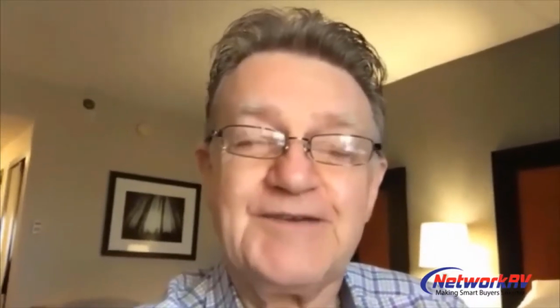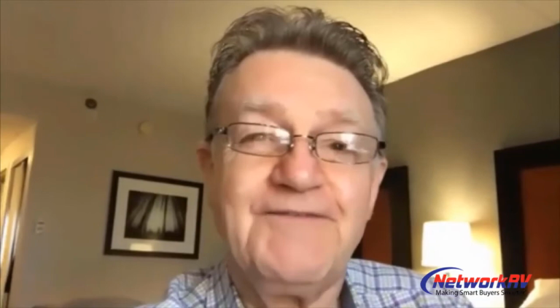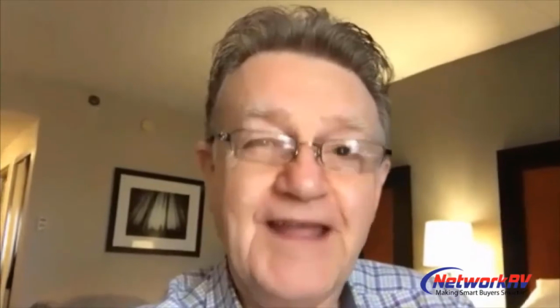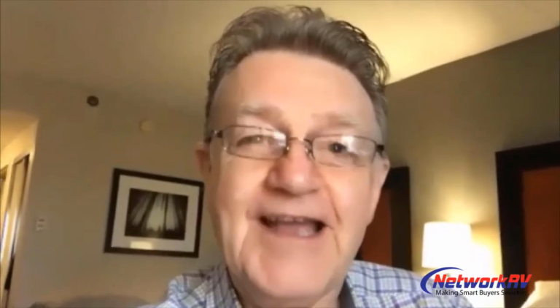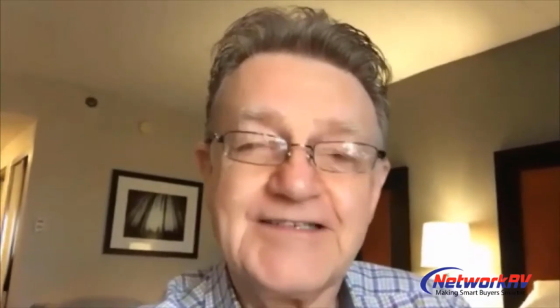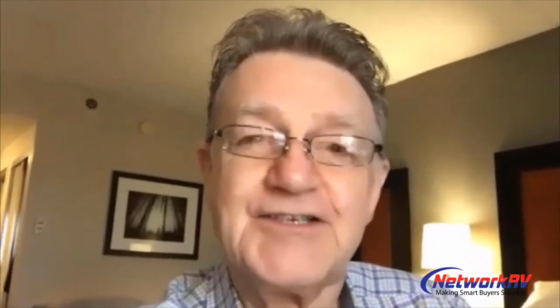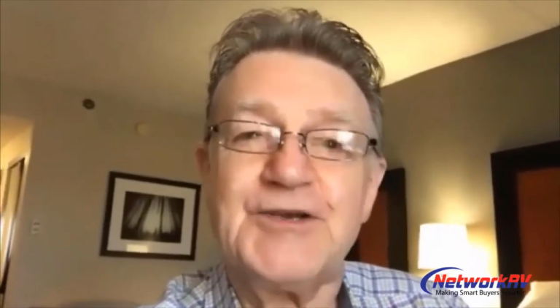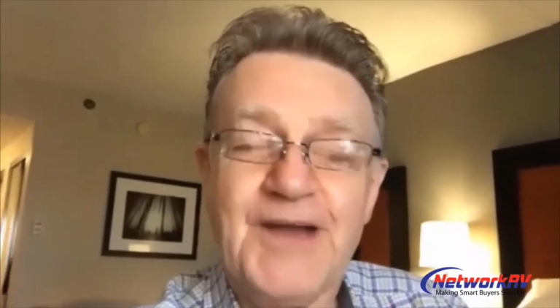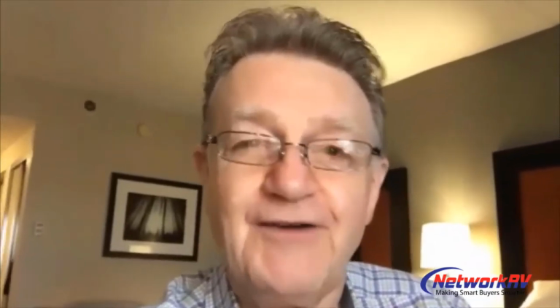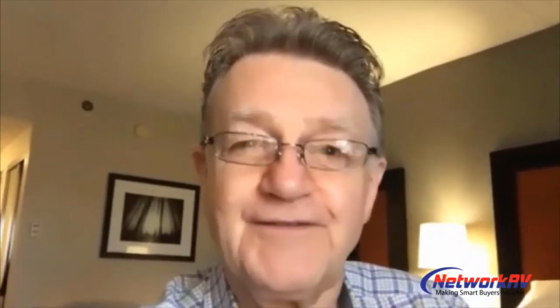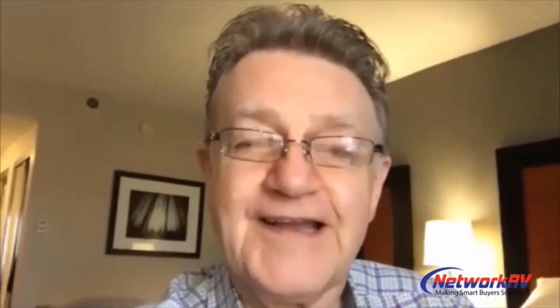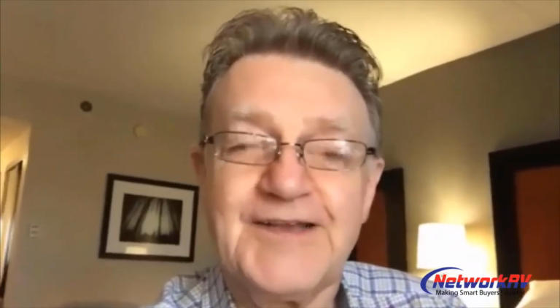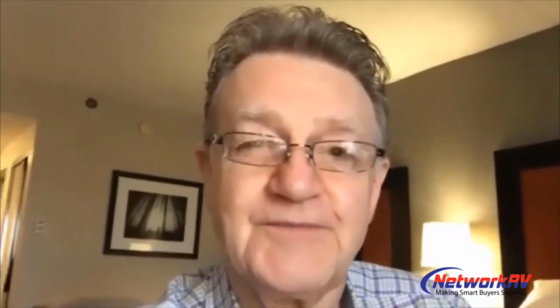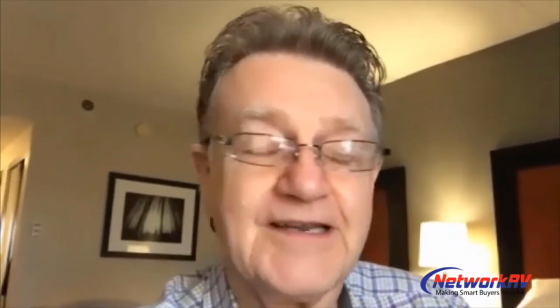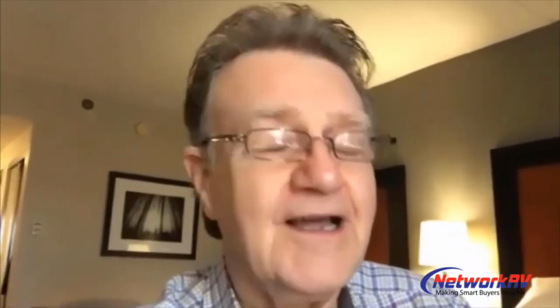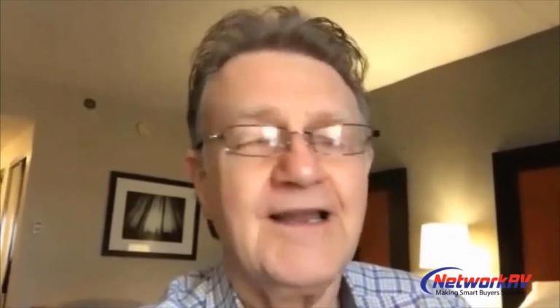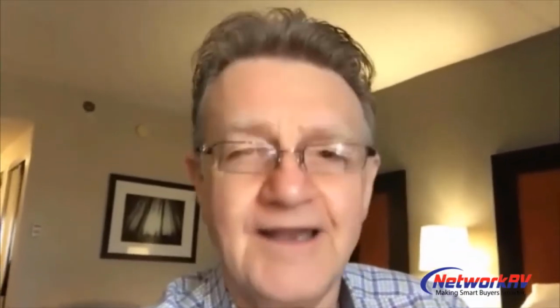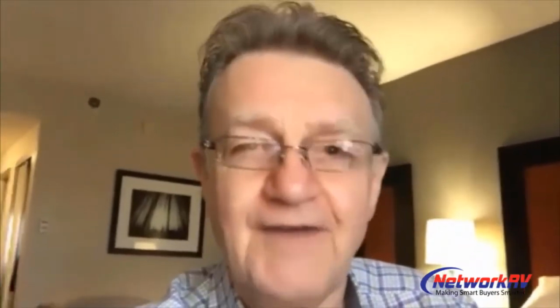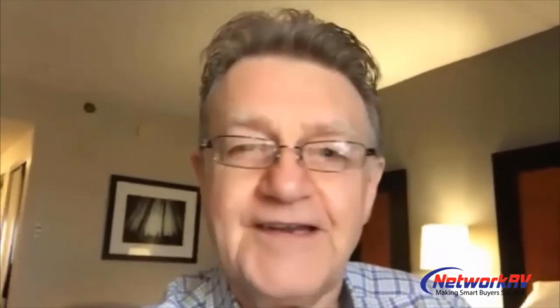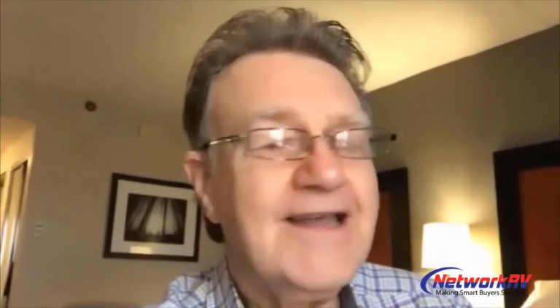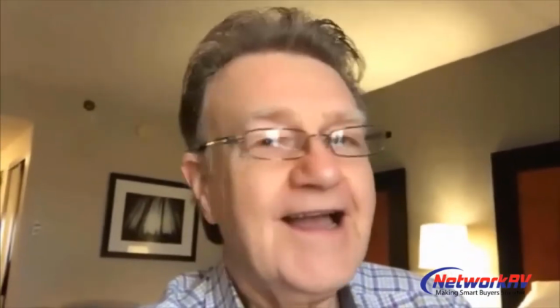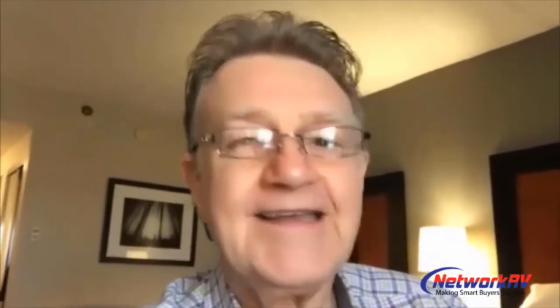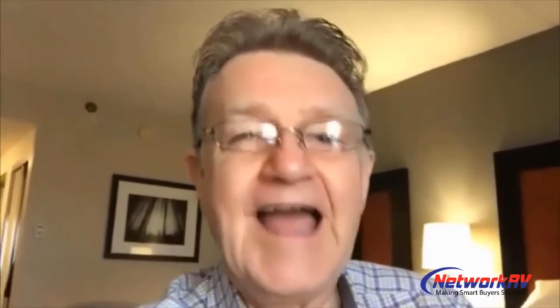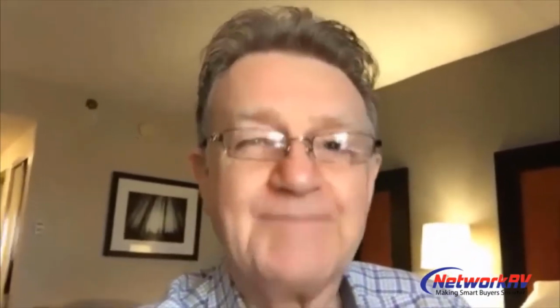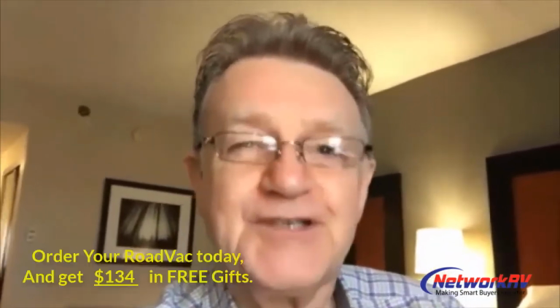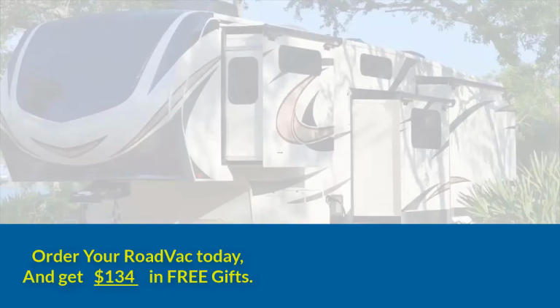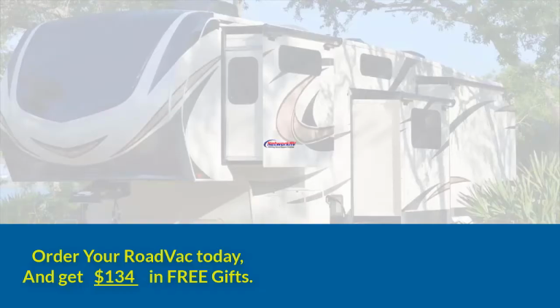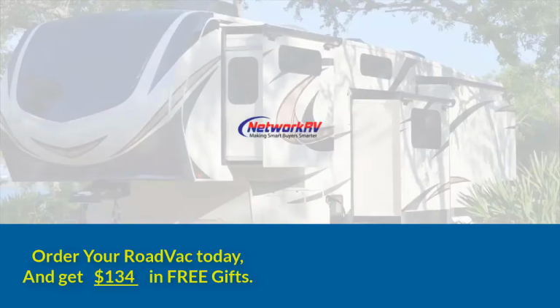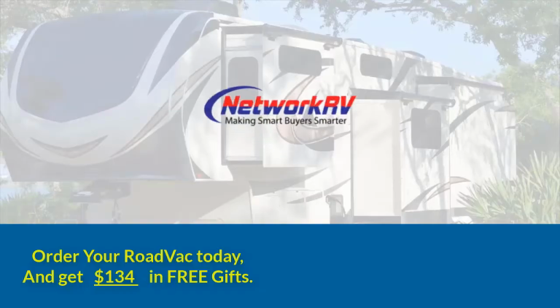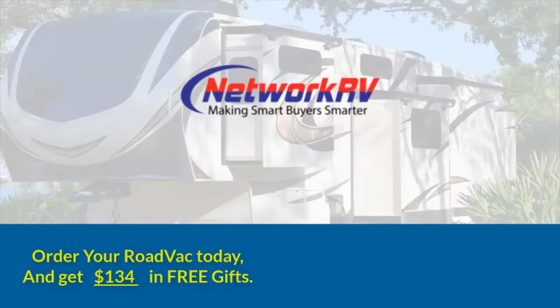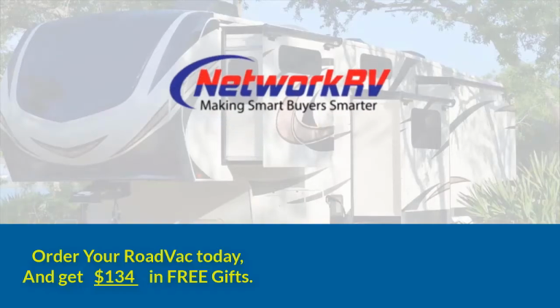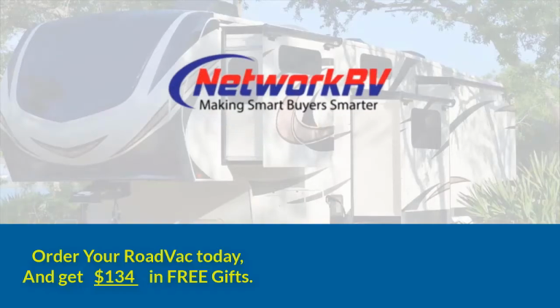We've never had such a powerful vacuum cleaner. Love it. I can absolutely highly recommend it.